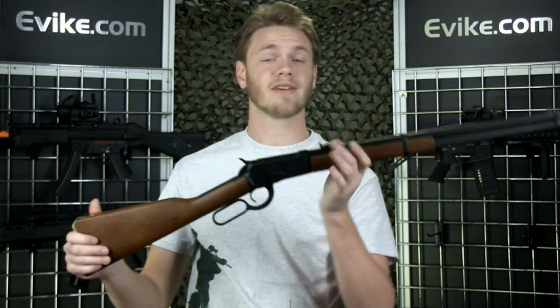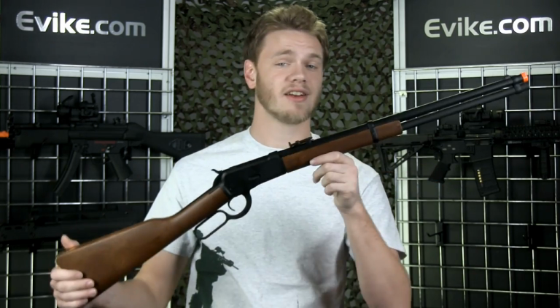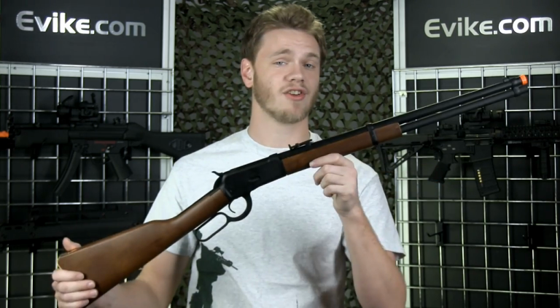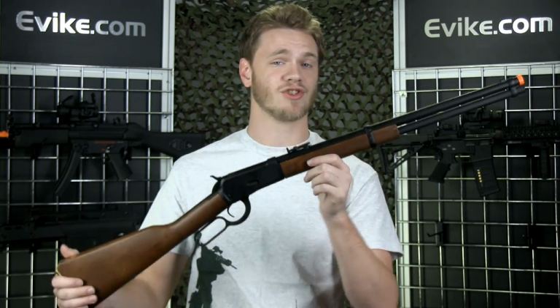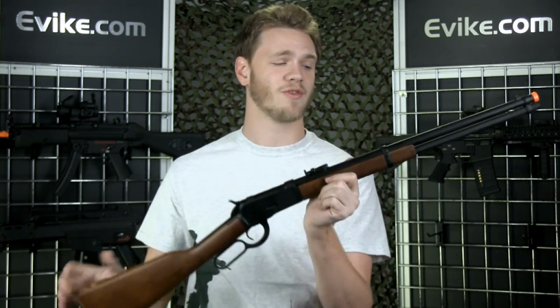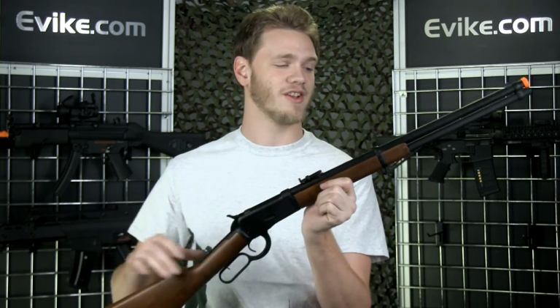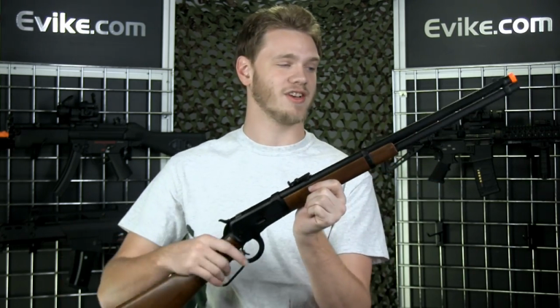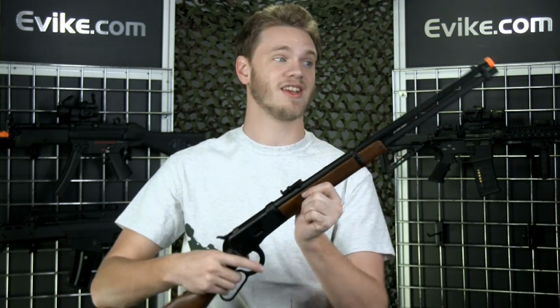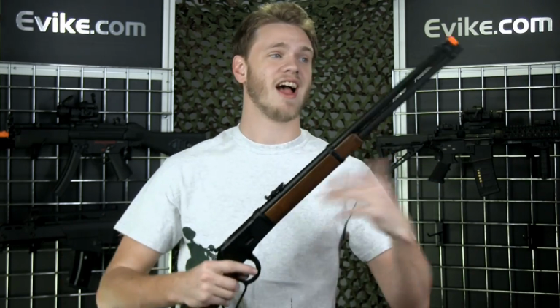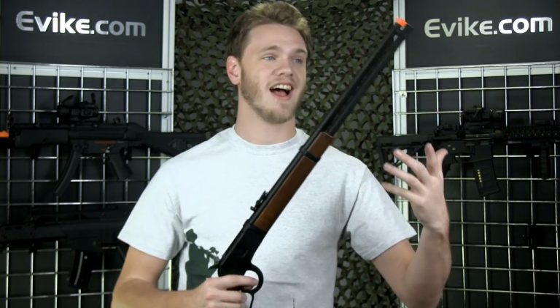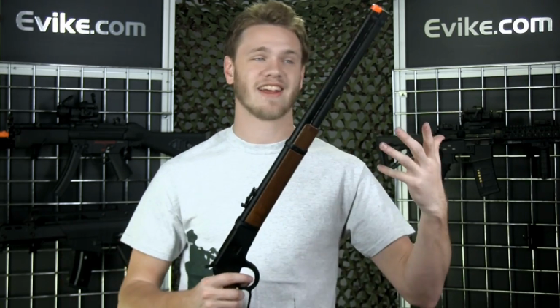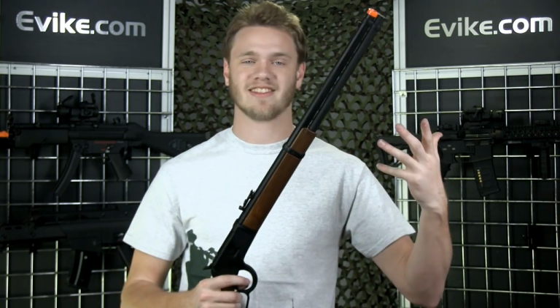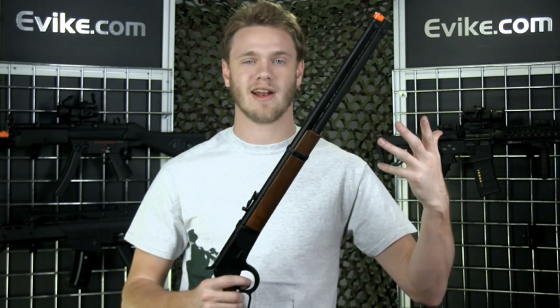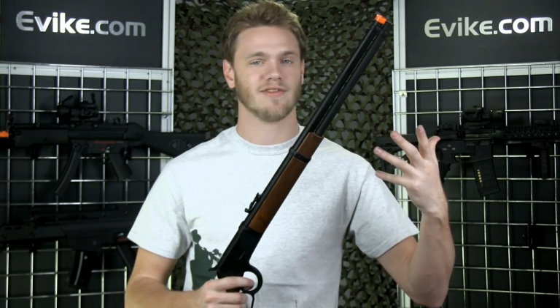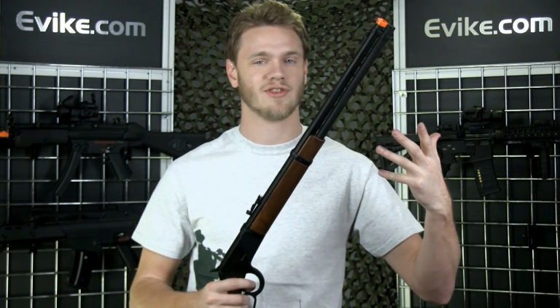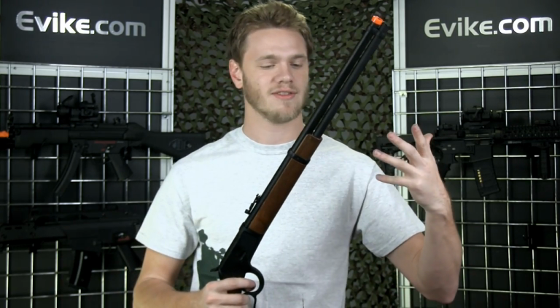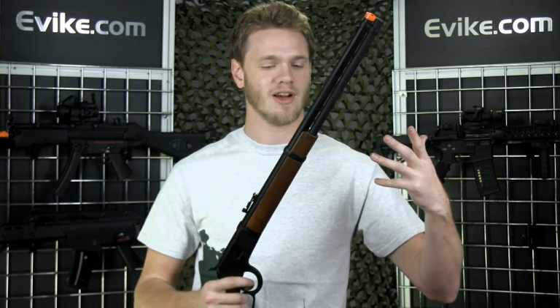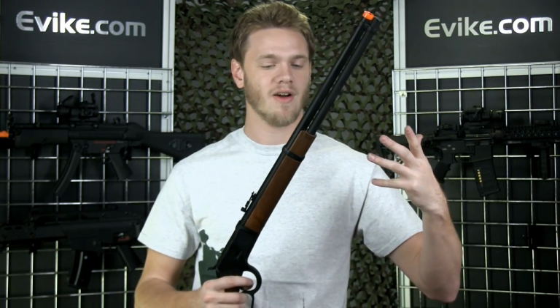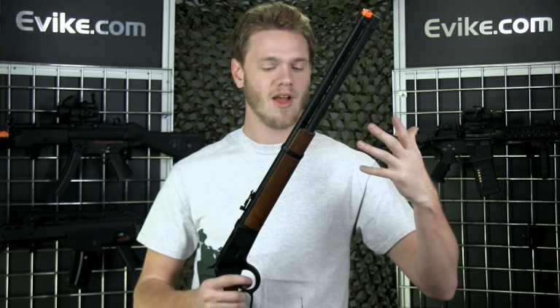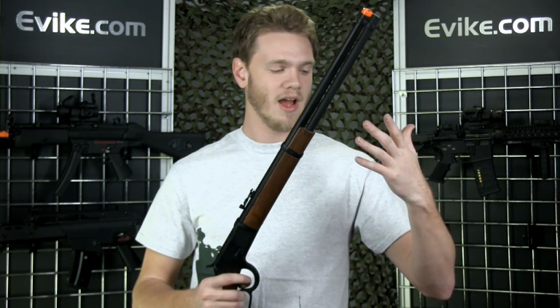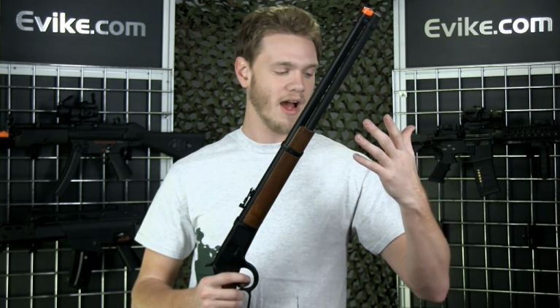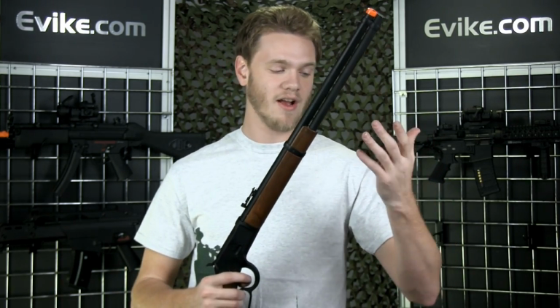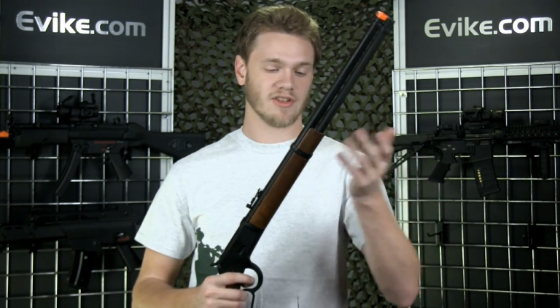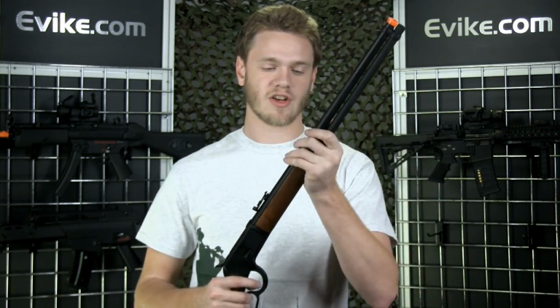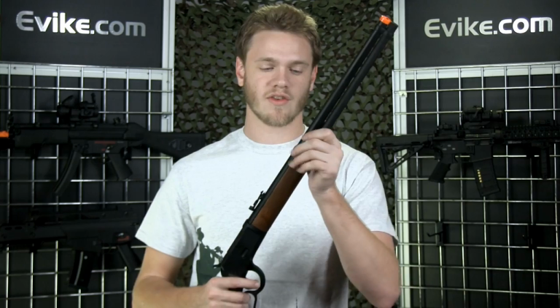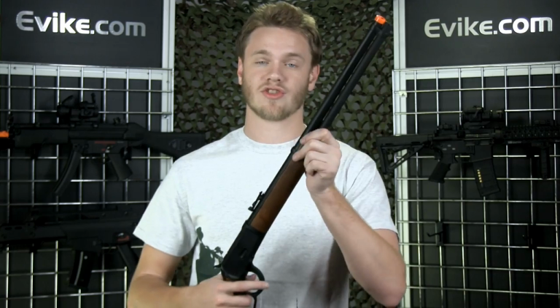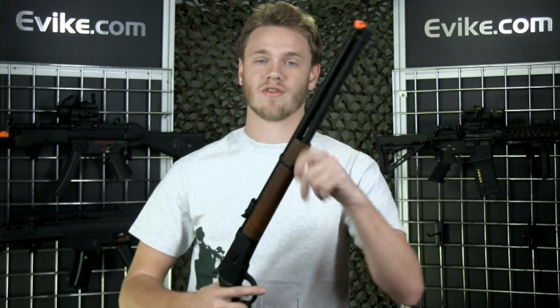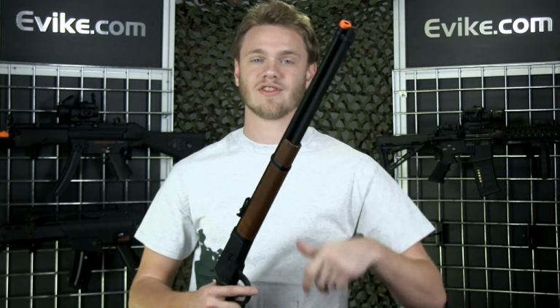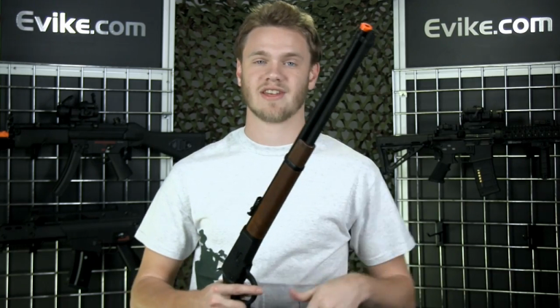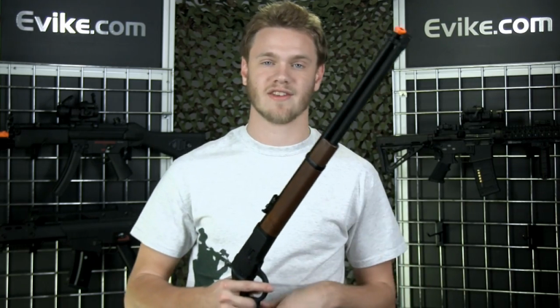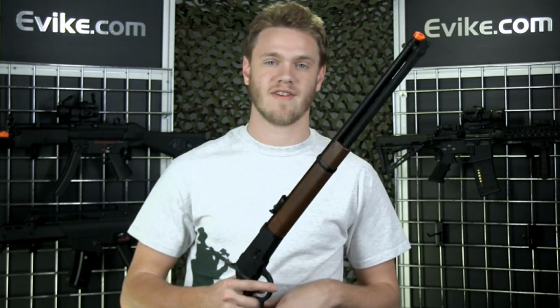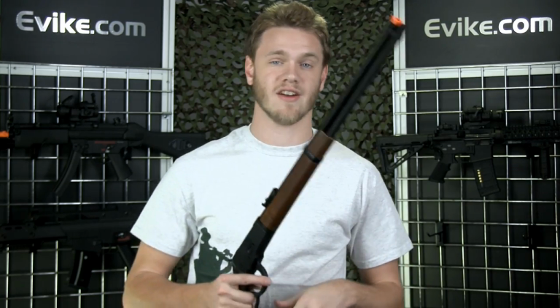I'm excited to go to the shooting range because, like I said, I love shootouts. Let's go over to the shooting range and see how this fires.